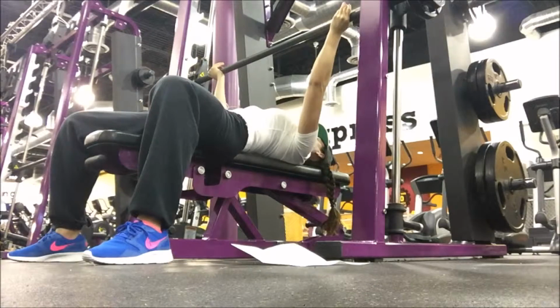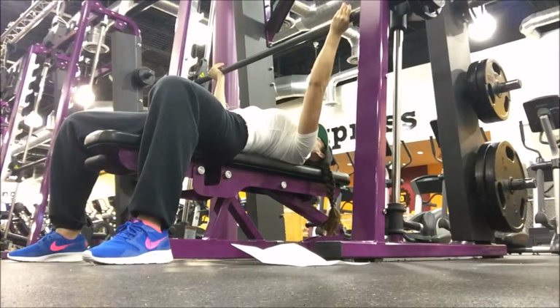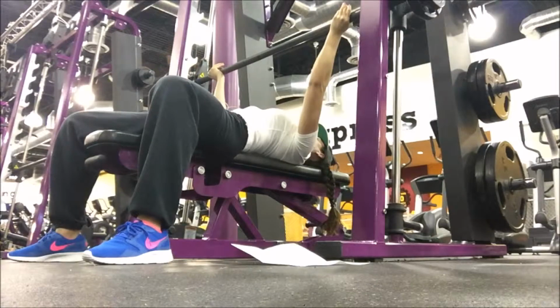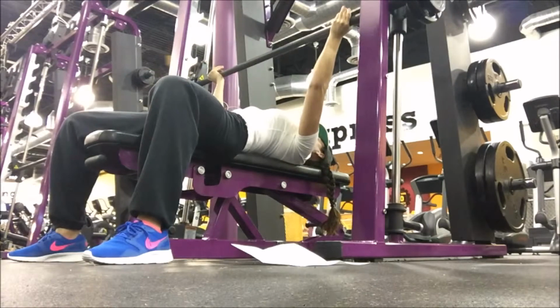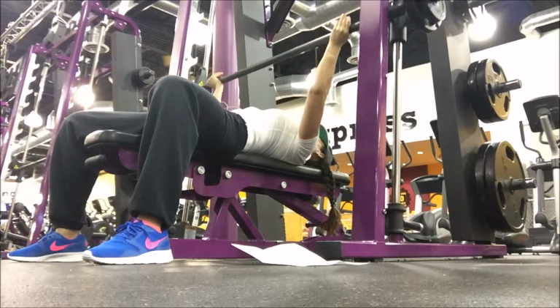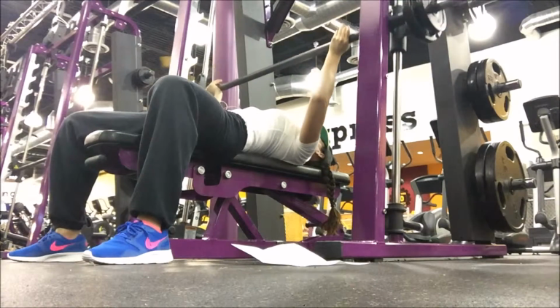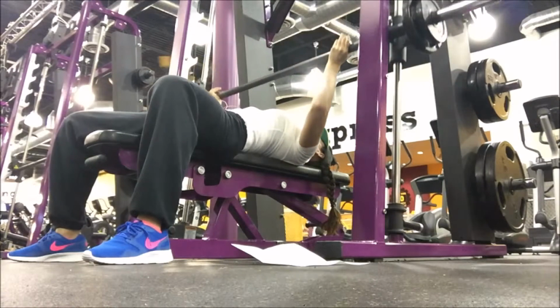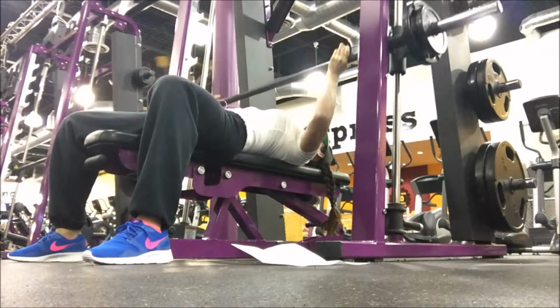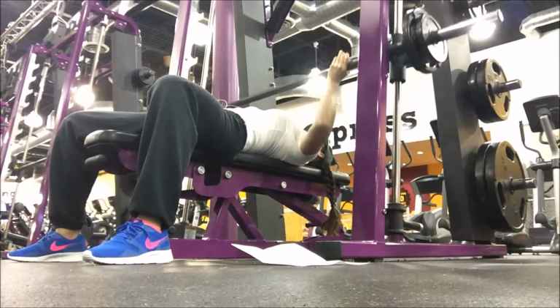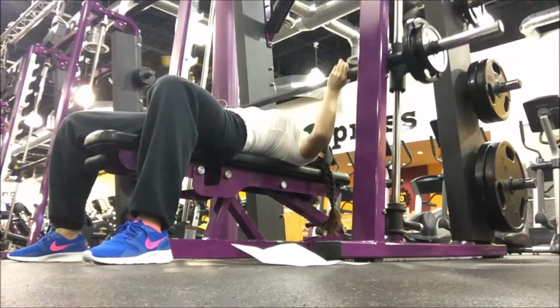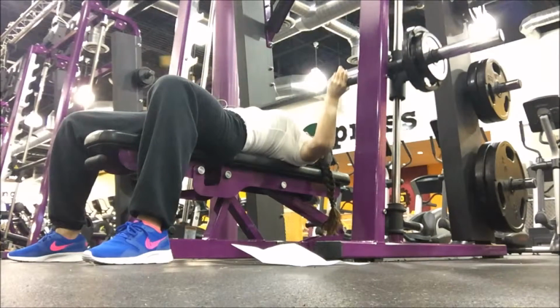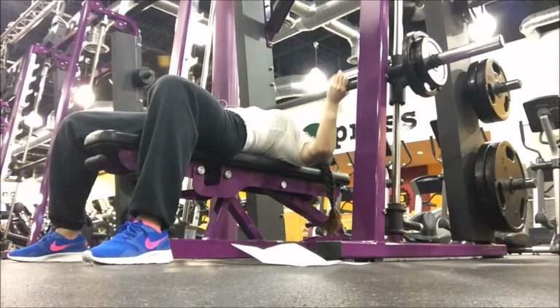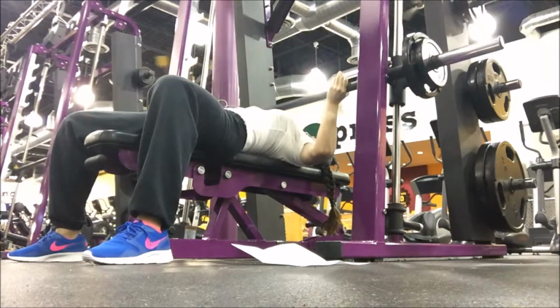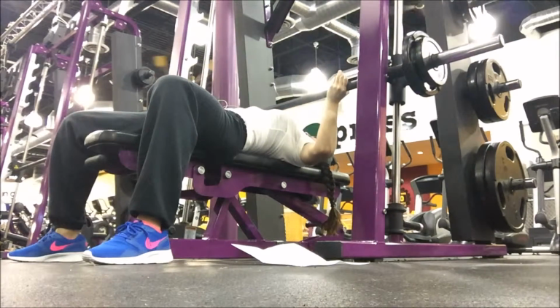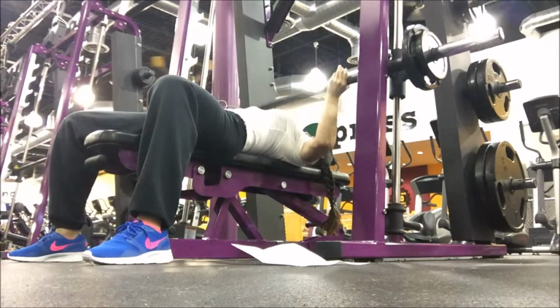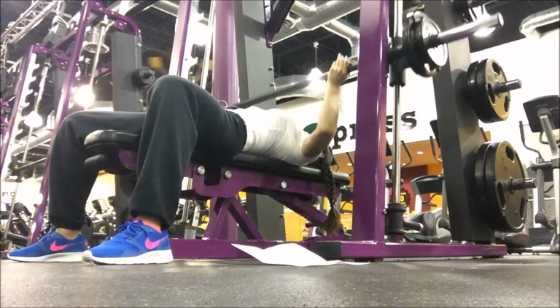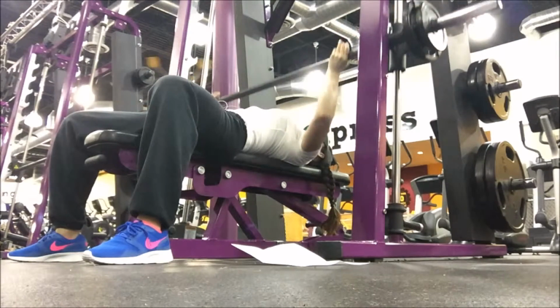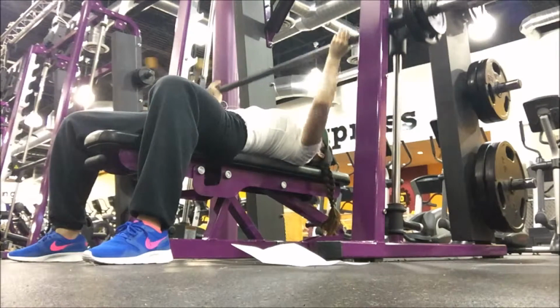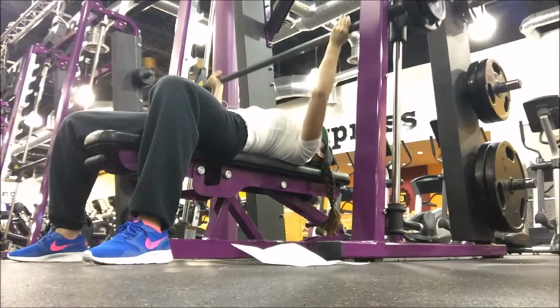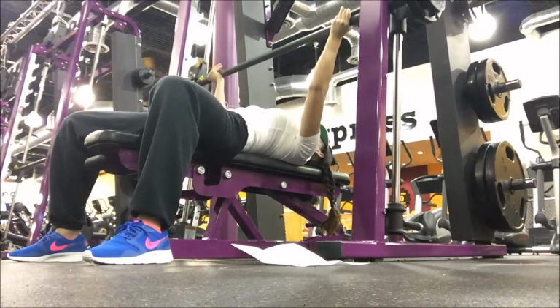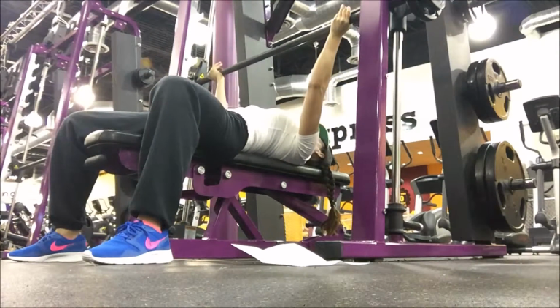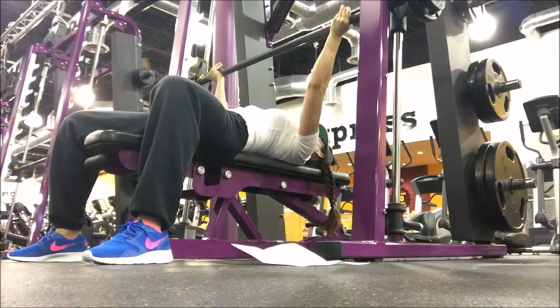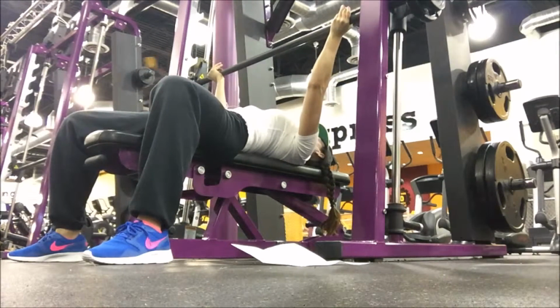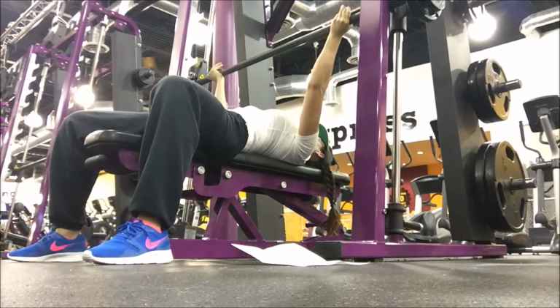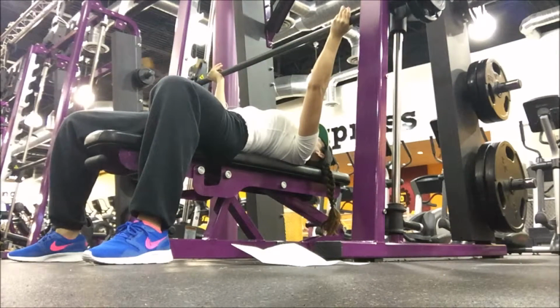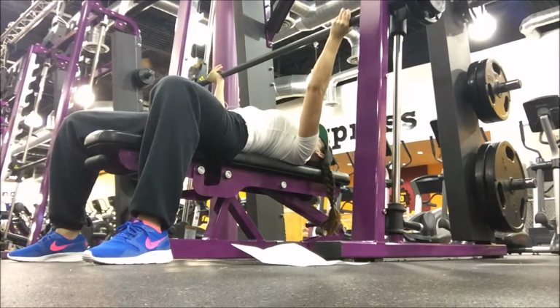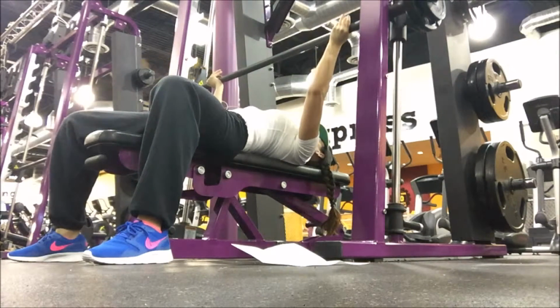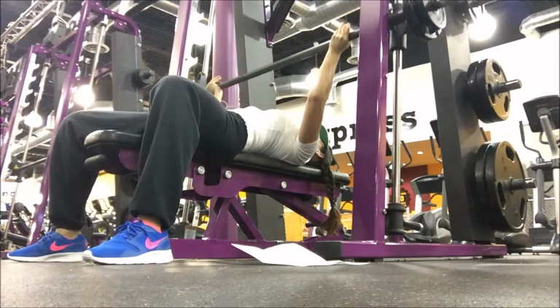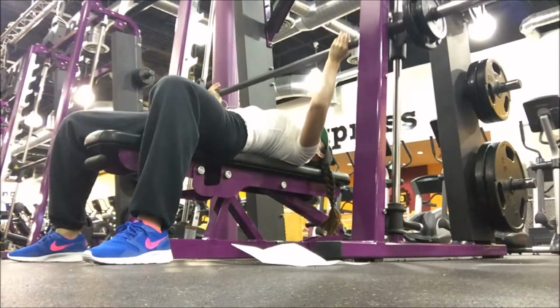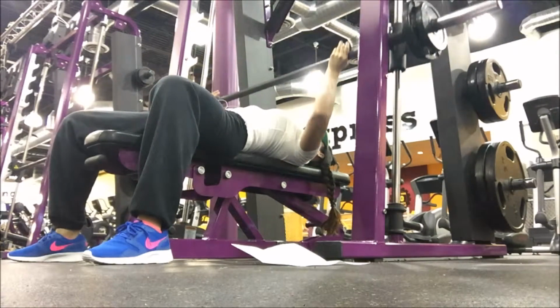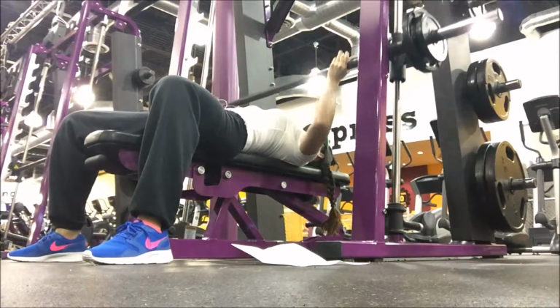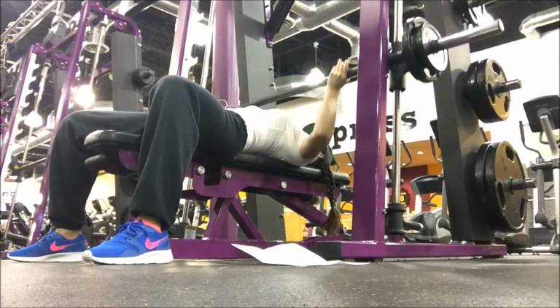Now you've got to push up through the inside of your wrist. If you cock your wrist too much you're going to get a lot of pain.